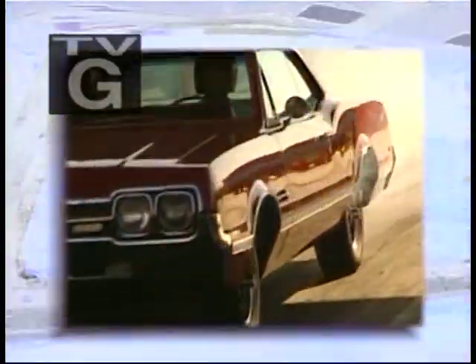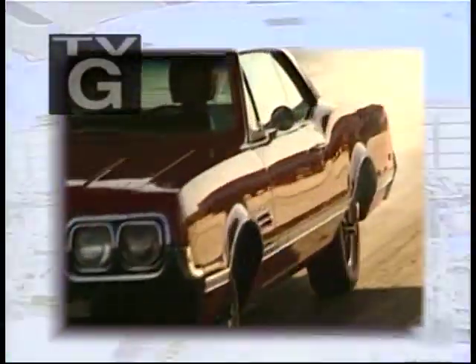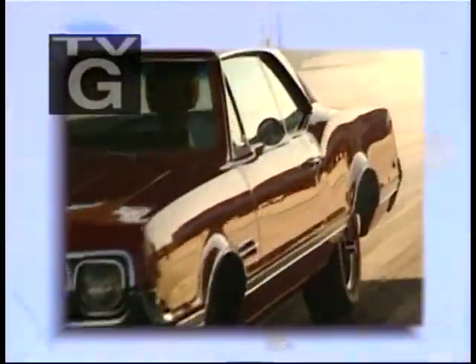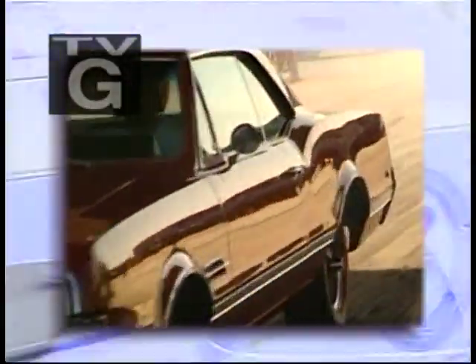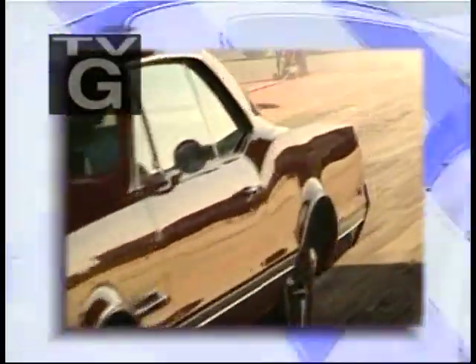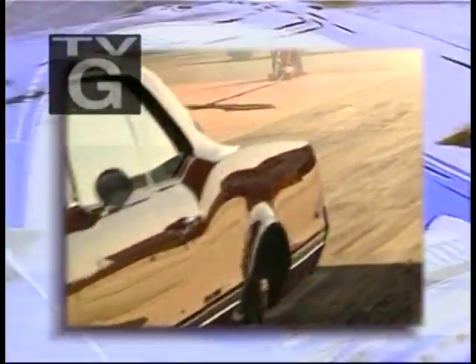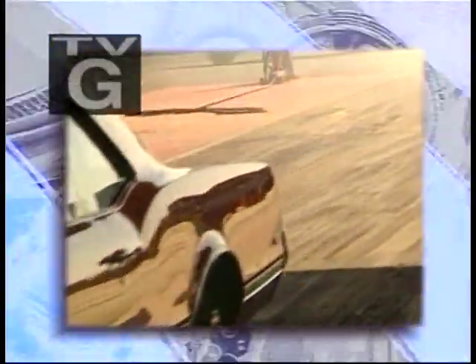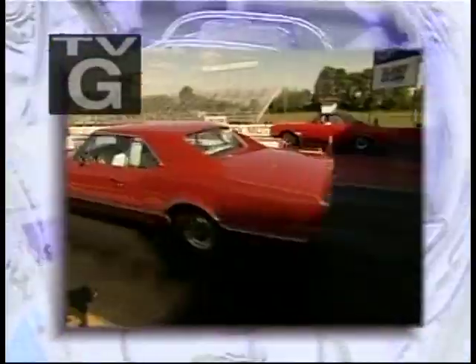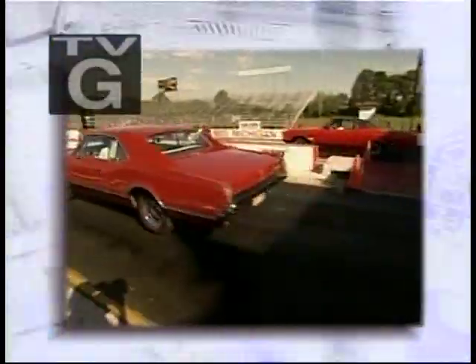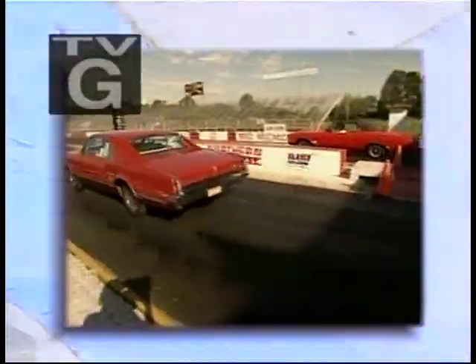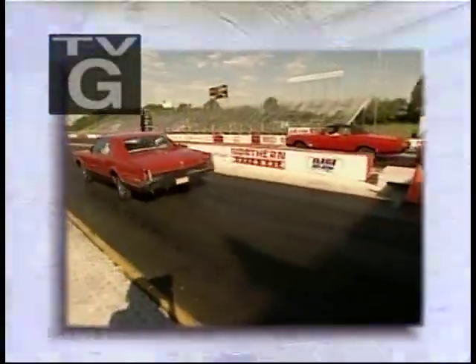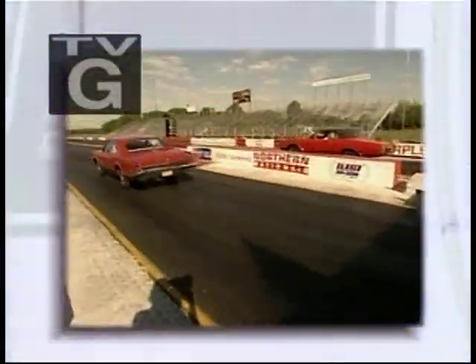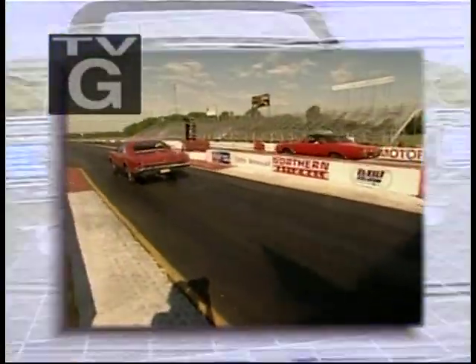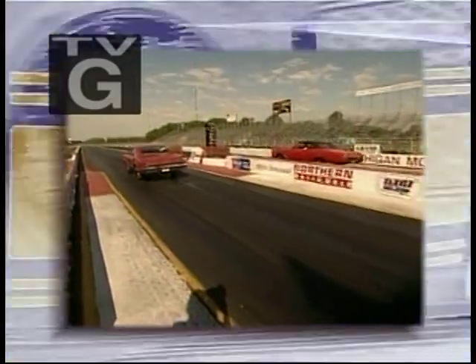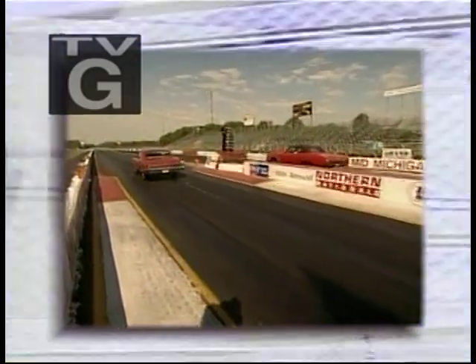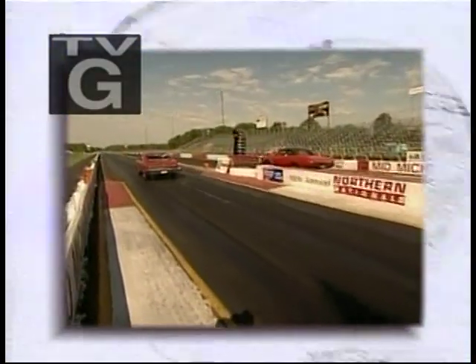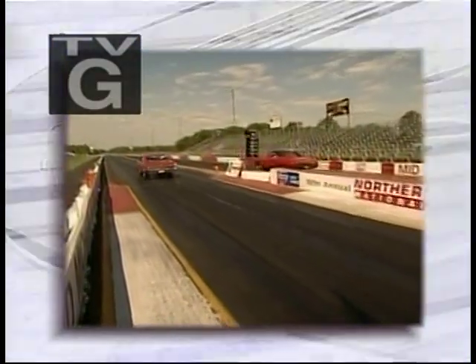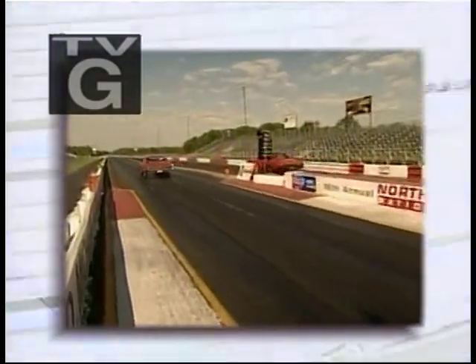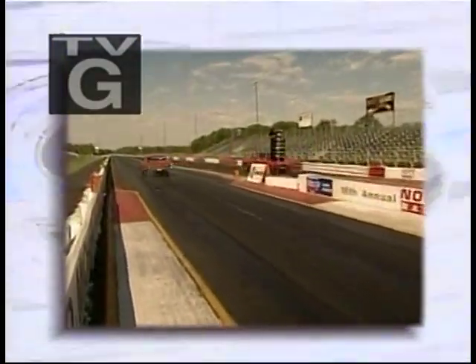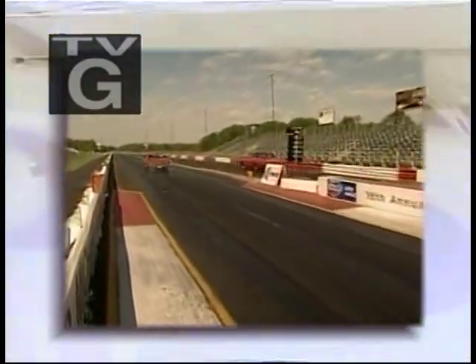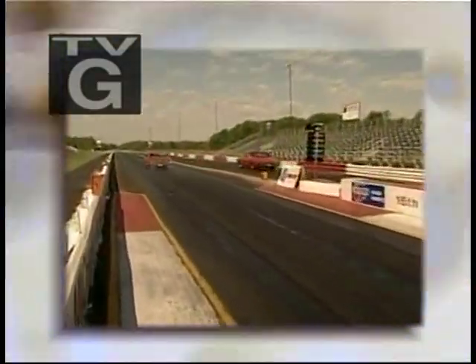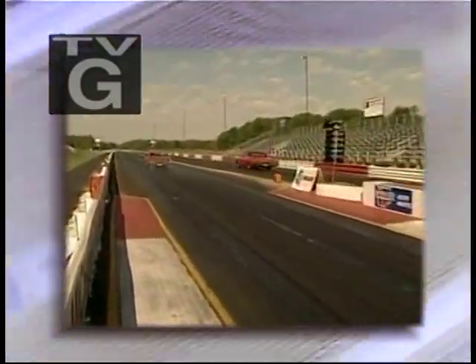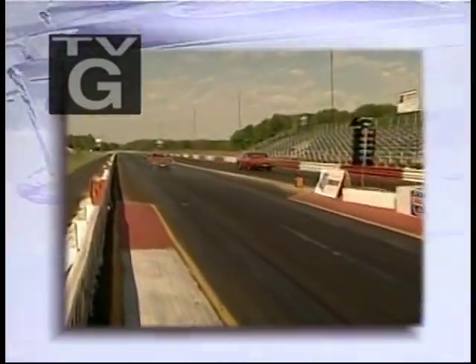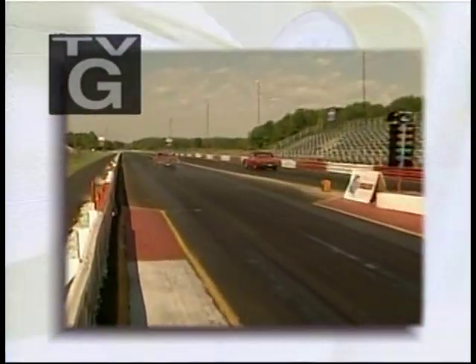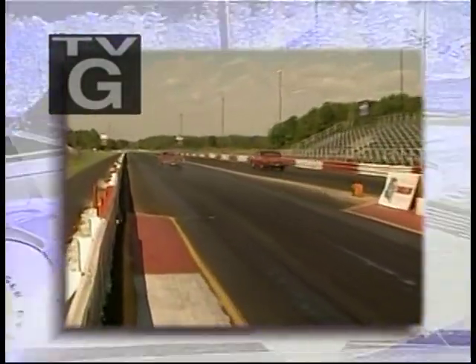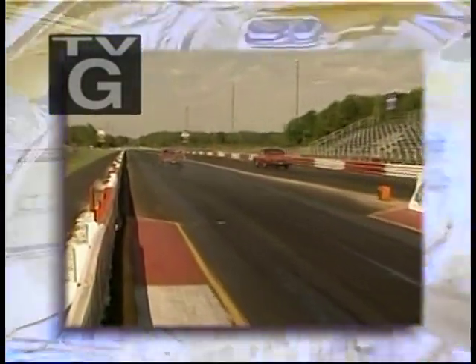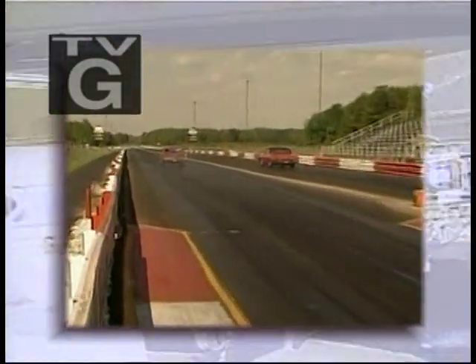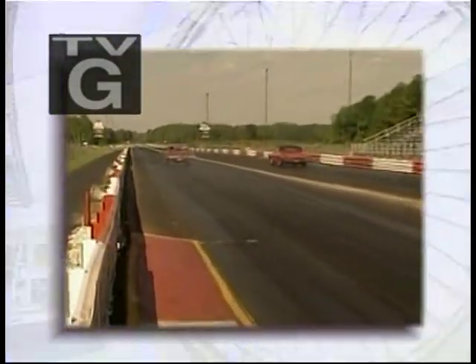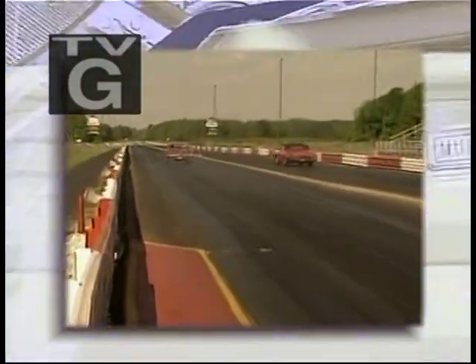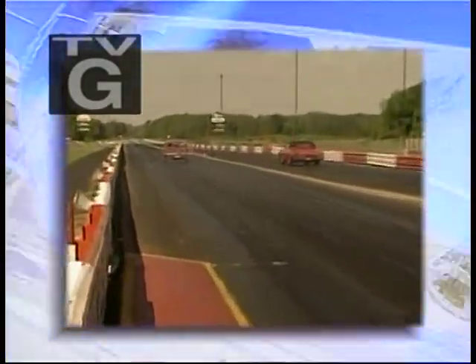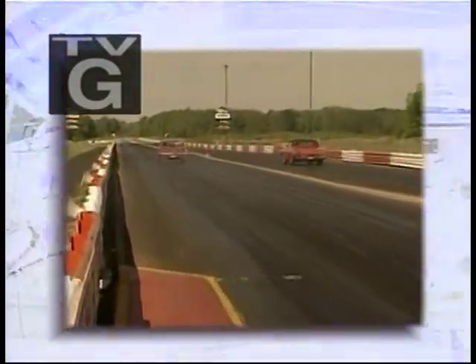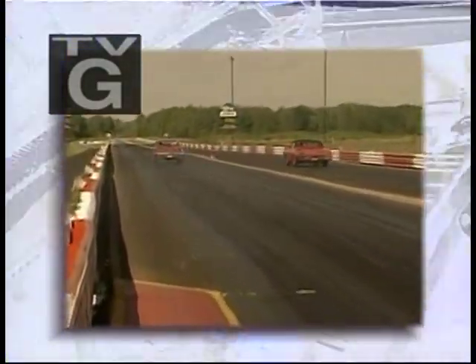Coming up on the American Muscle Car: the amazing story of the Olds 442.